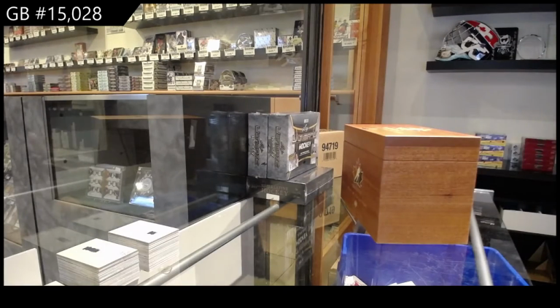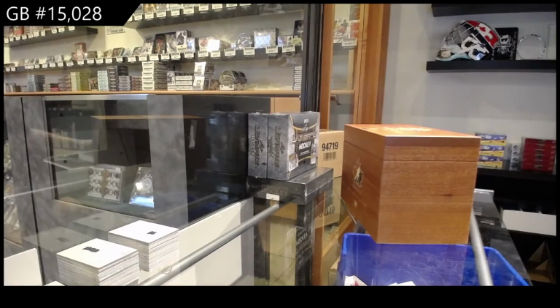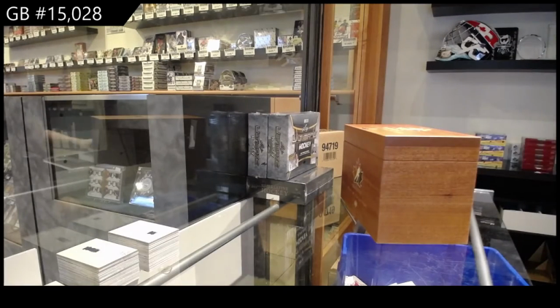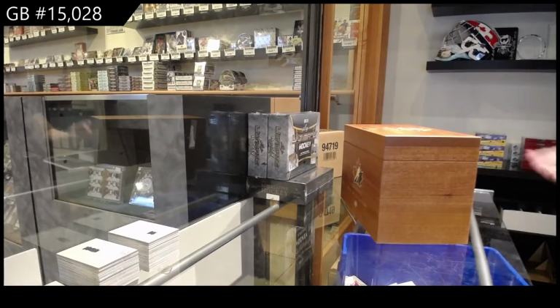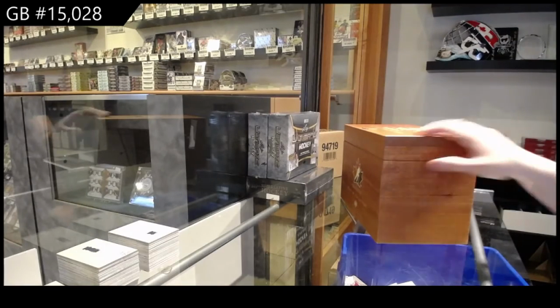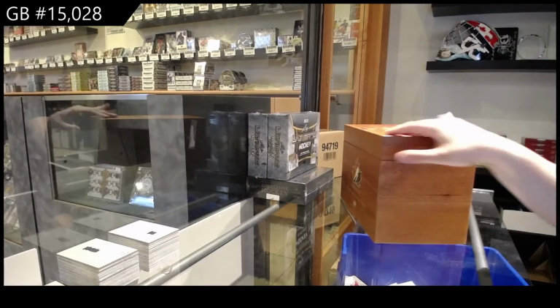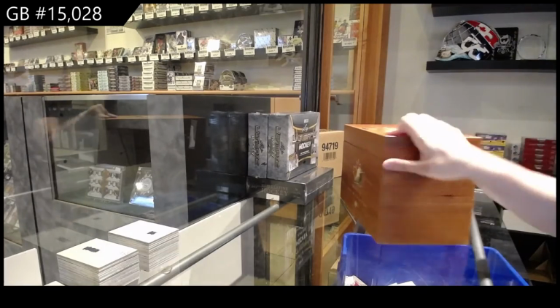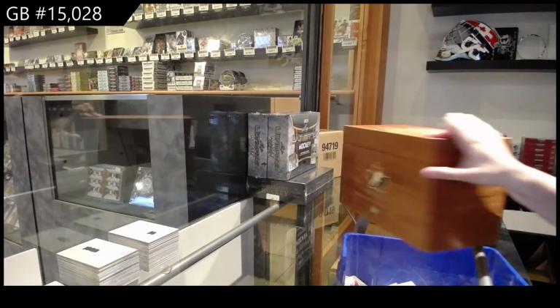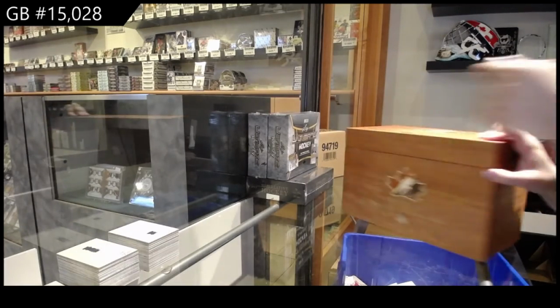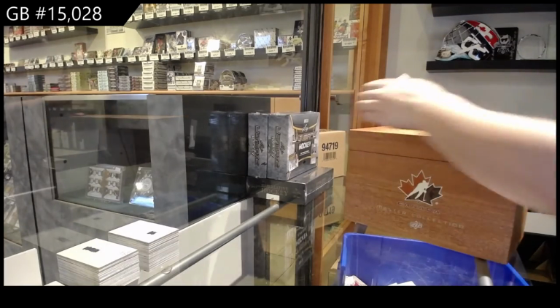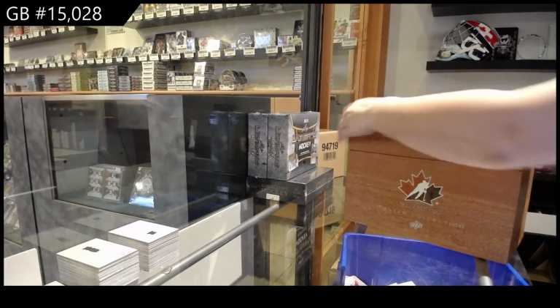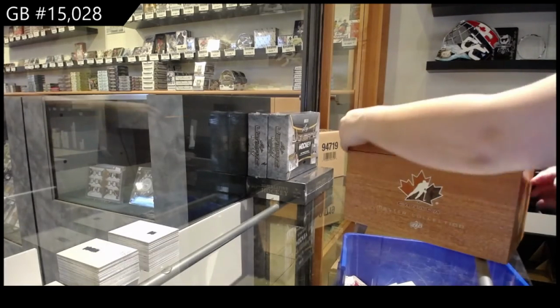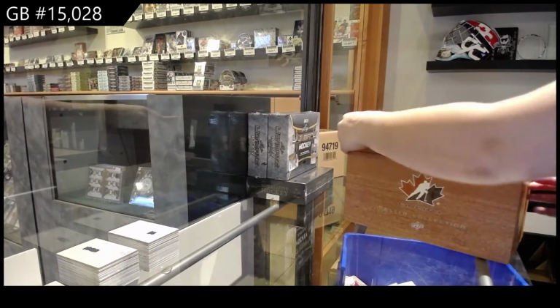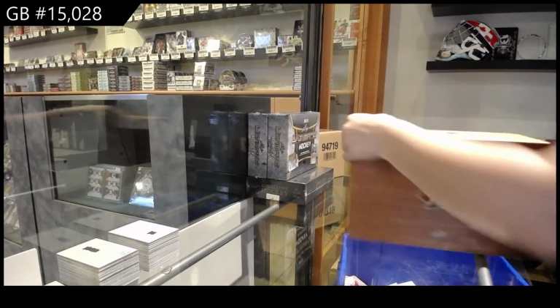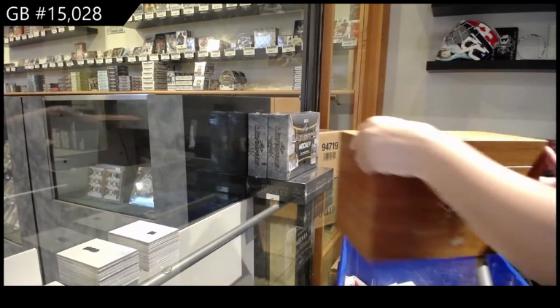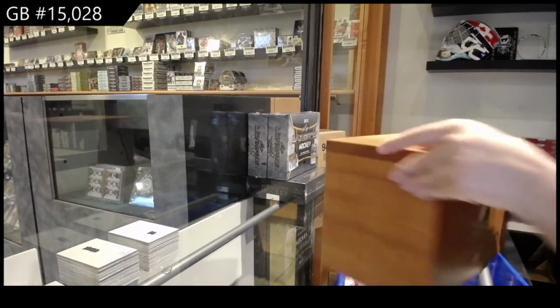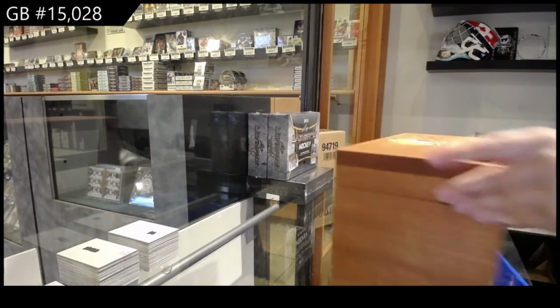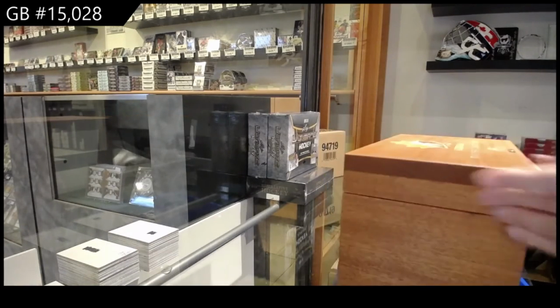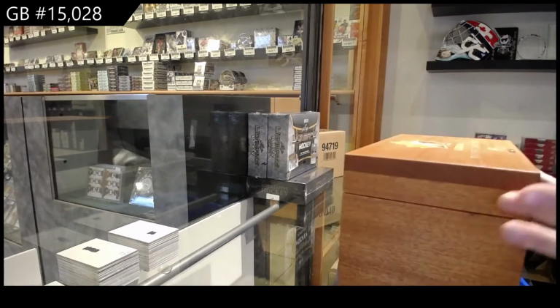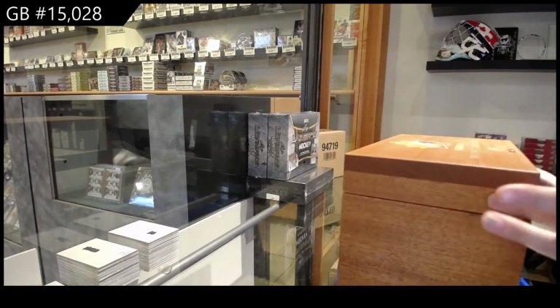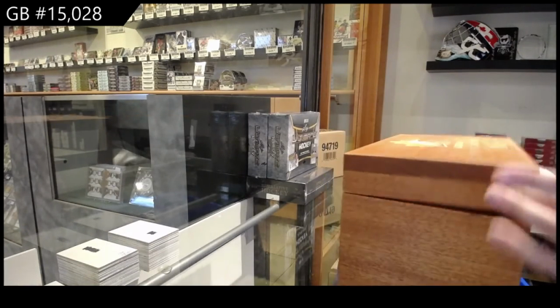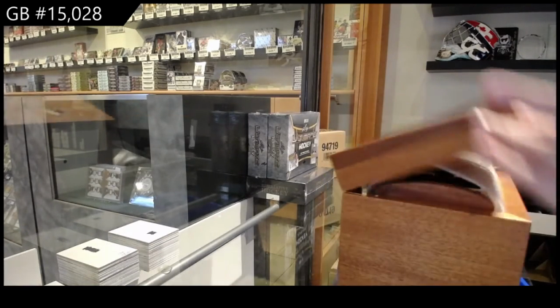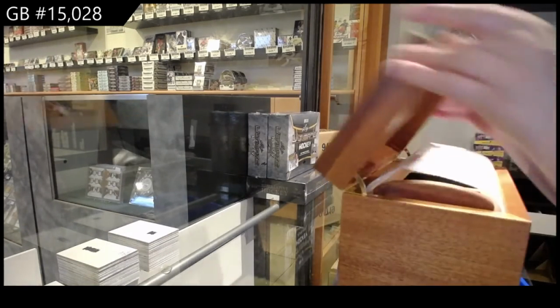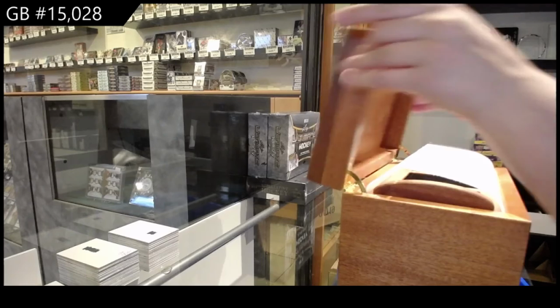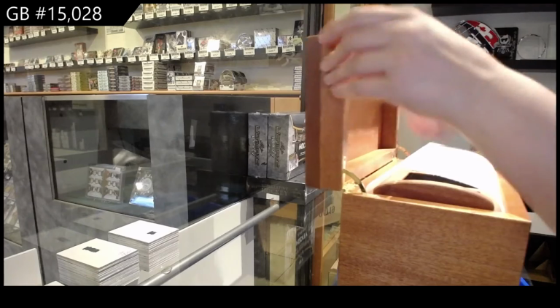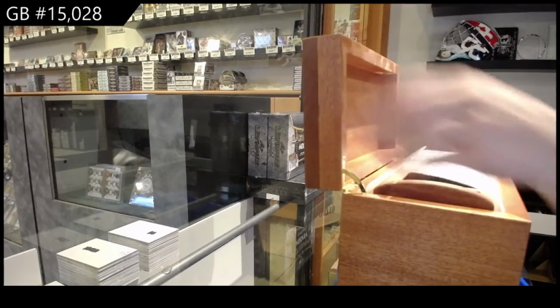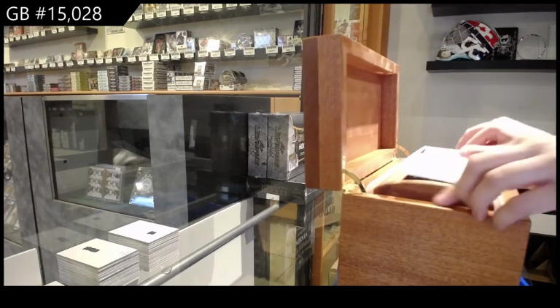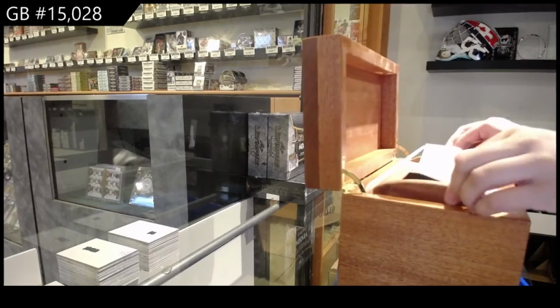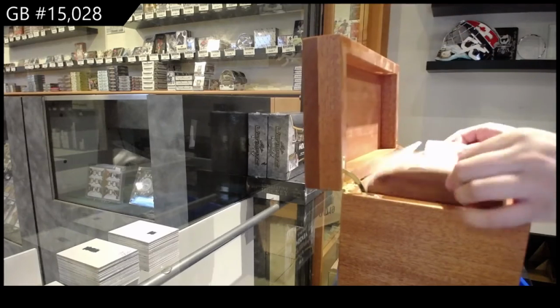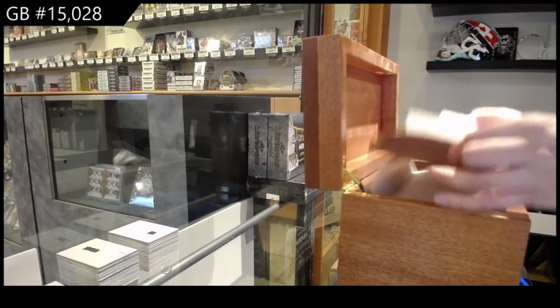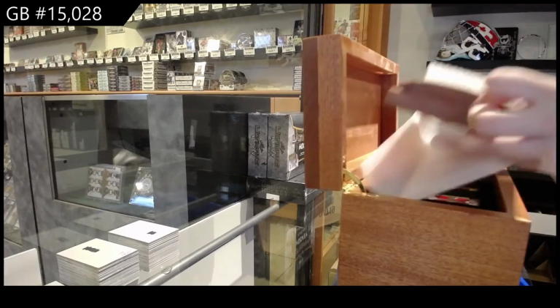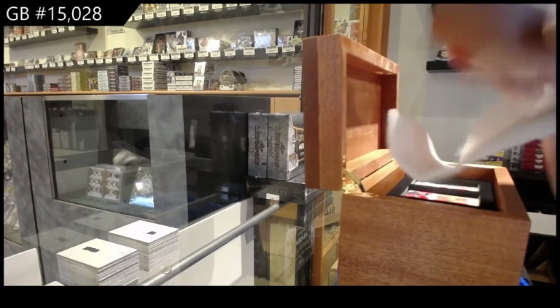All right, this box is number 333 of $4.99.